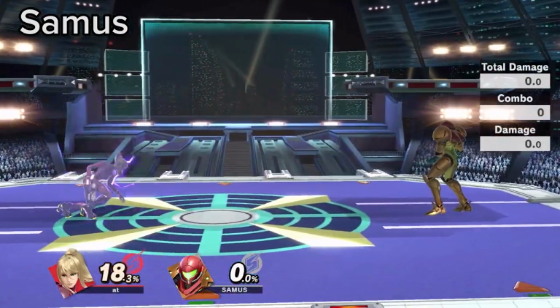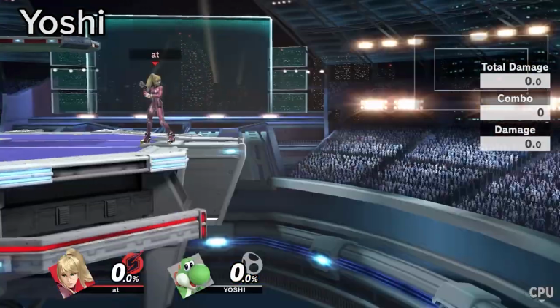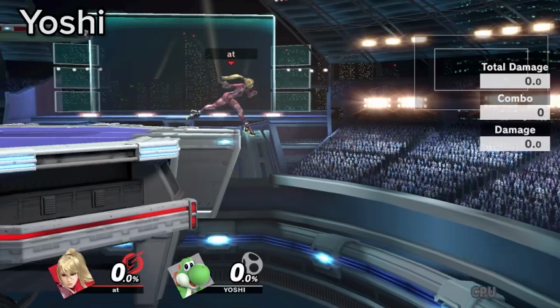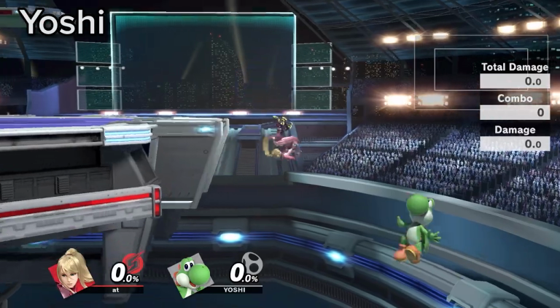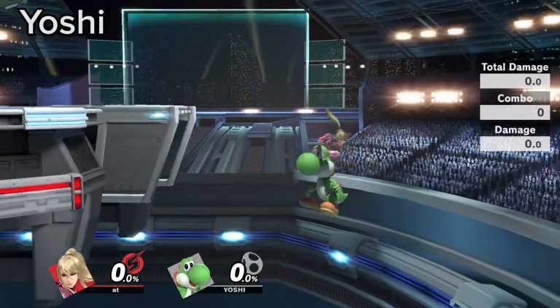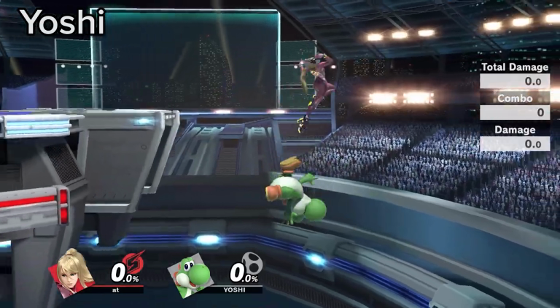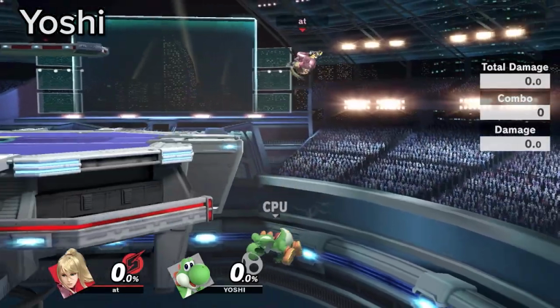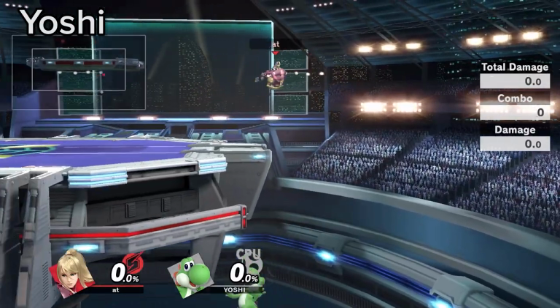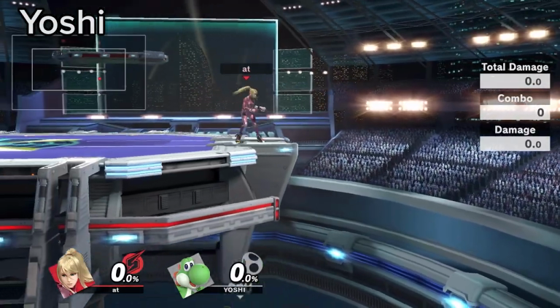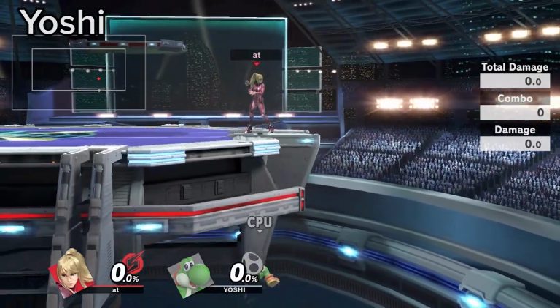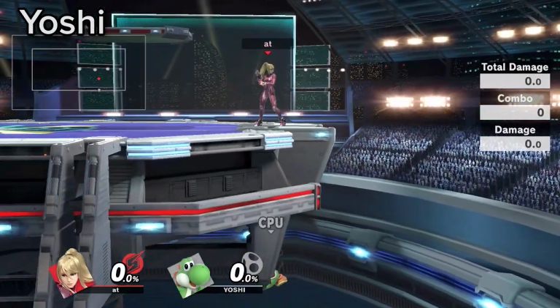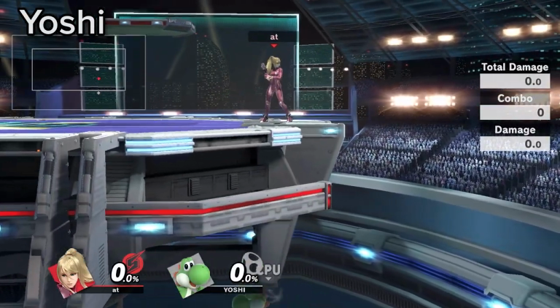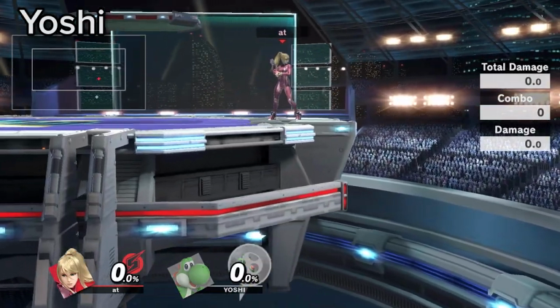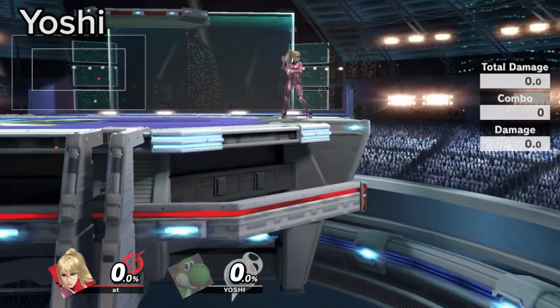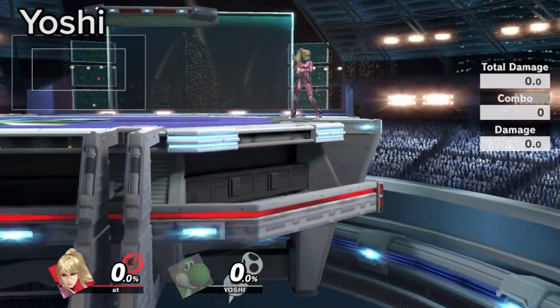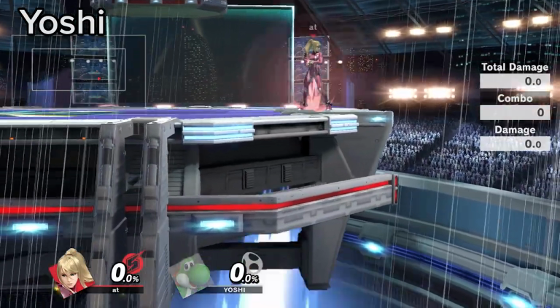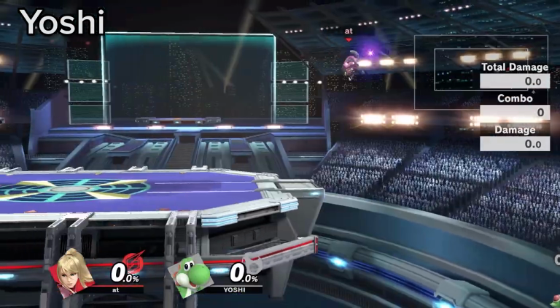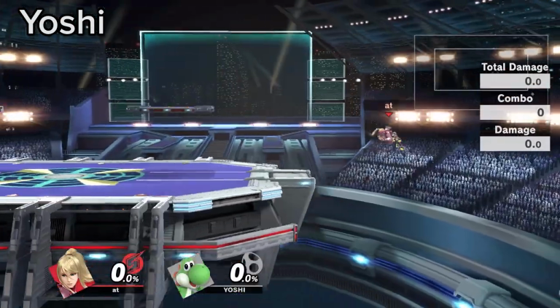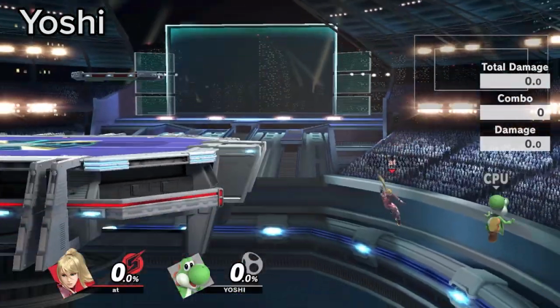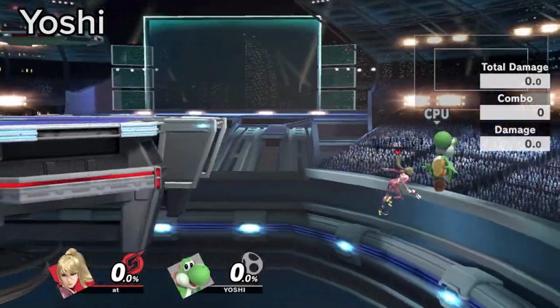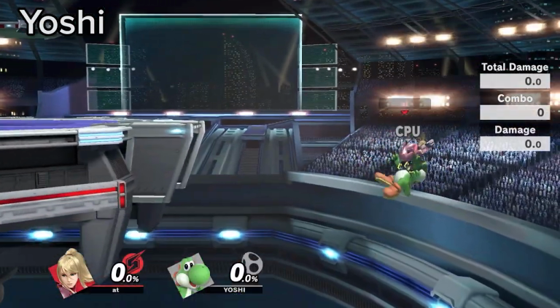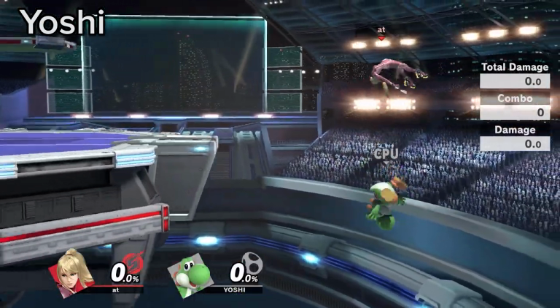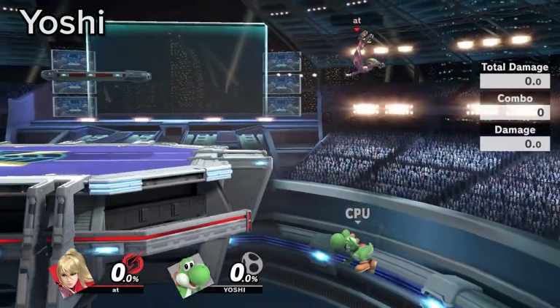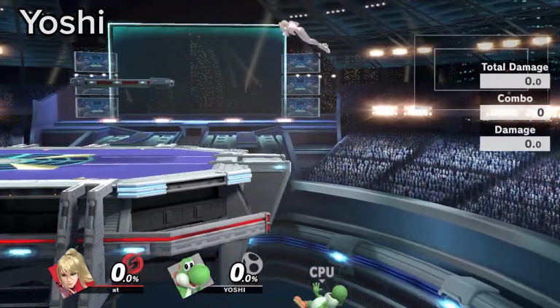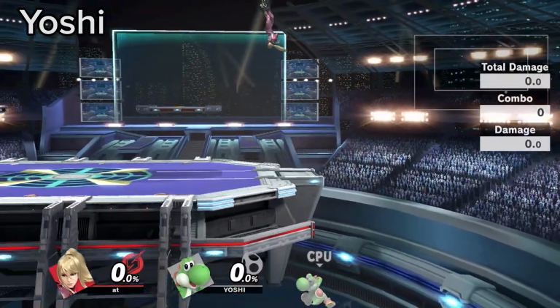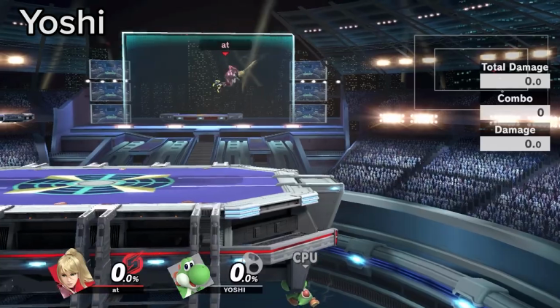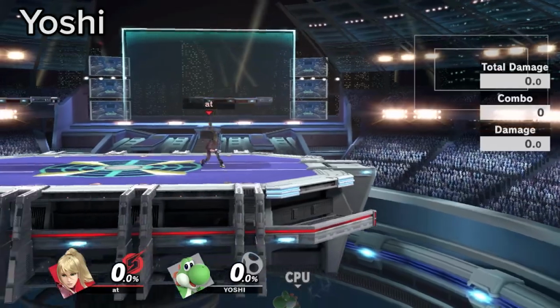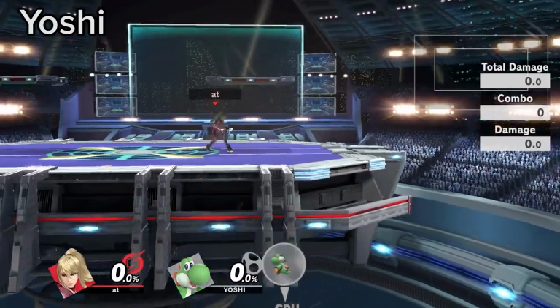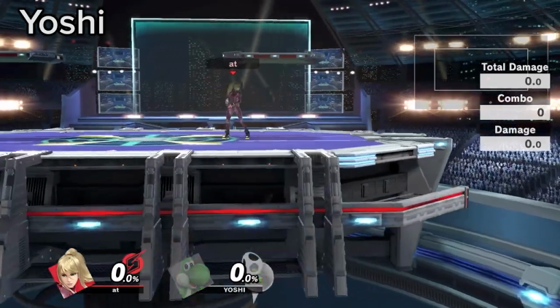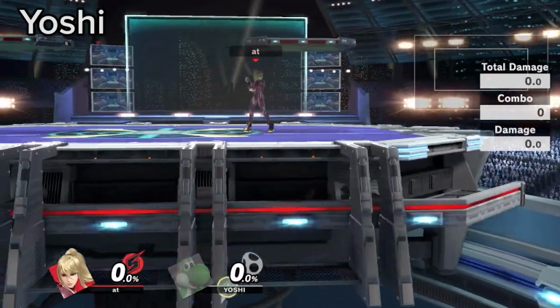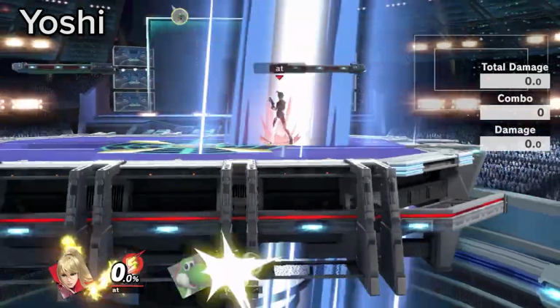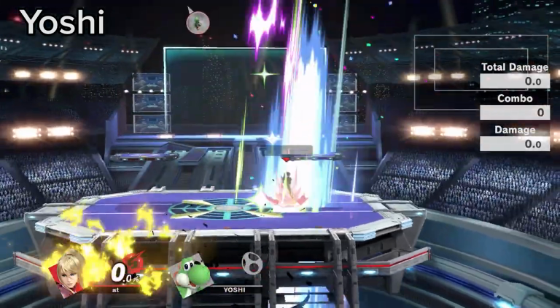Yoshi has double jump armor, but it is not immune to footstool, which Zerosuit is particularly good at hitting due to her amazing jump height.